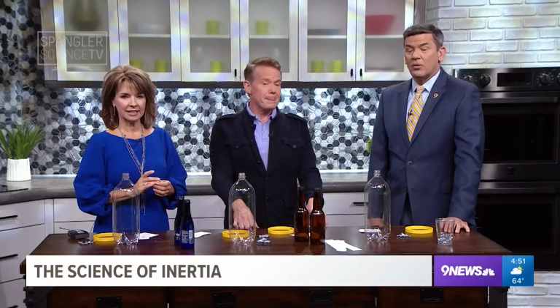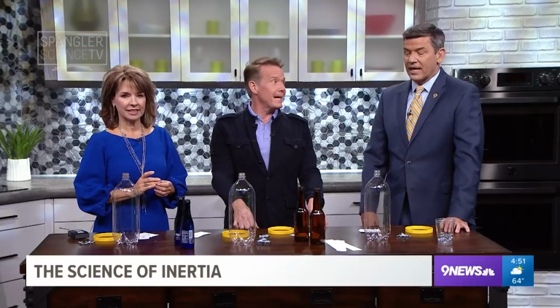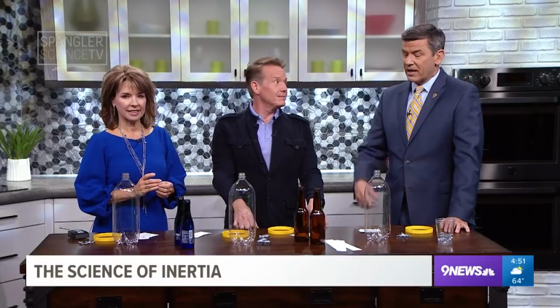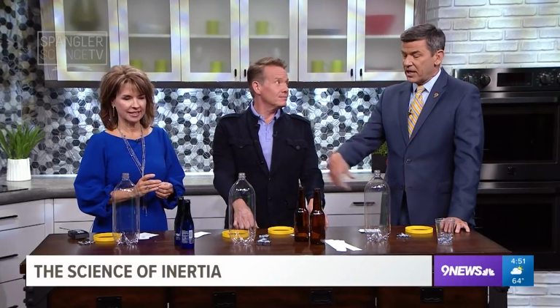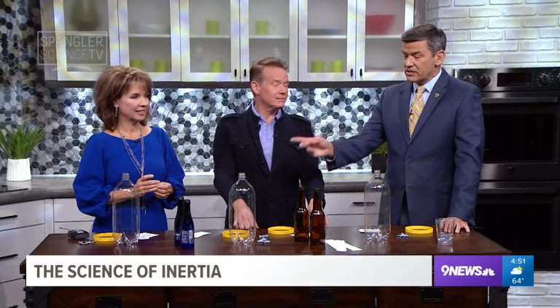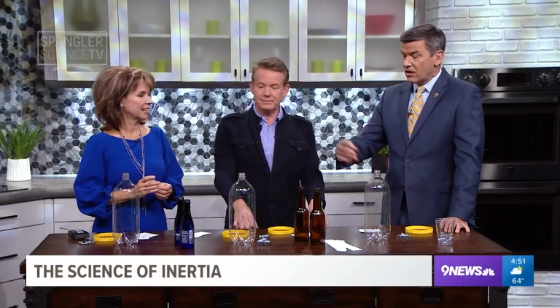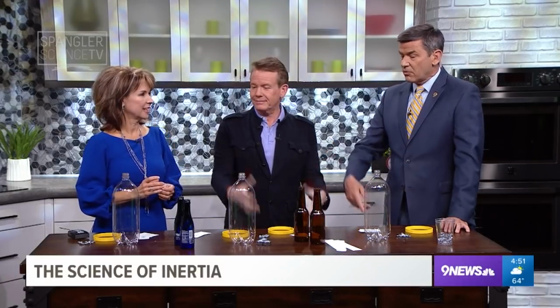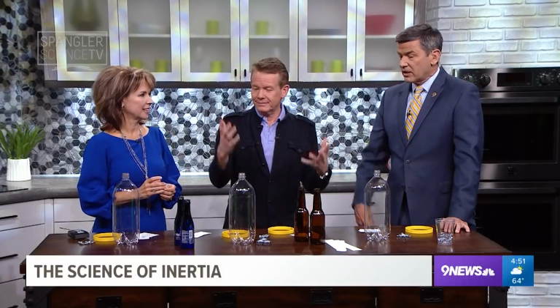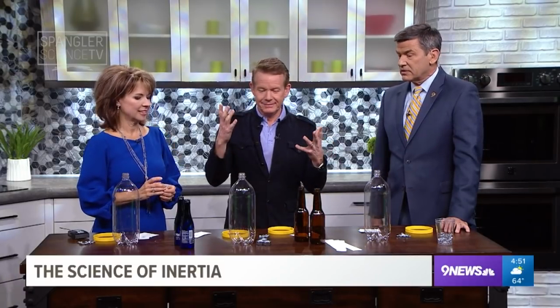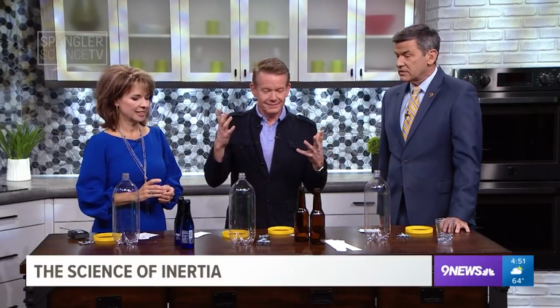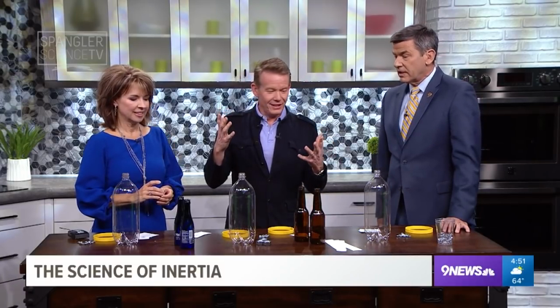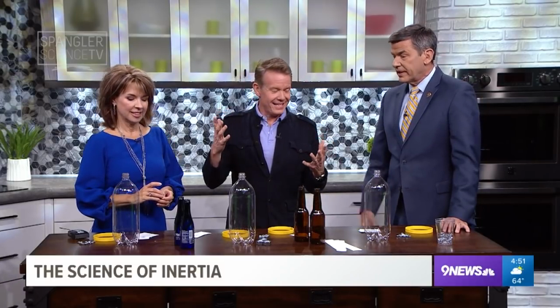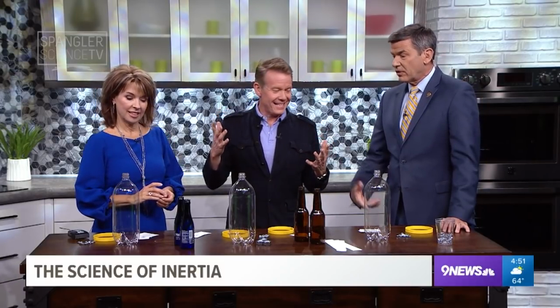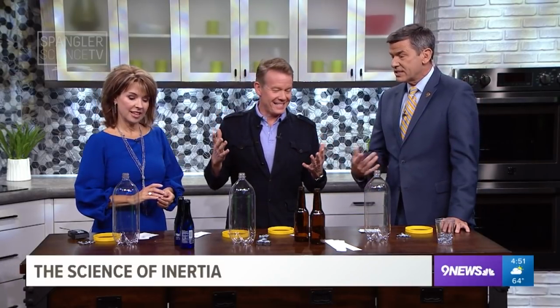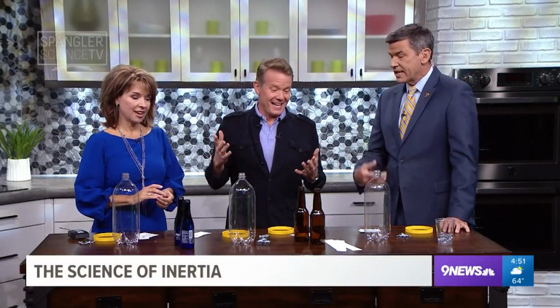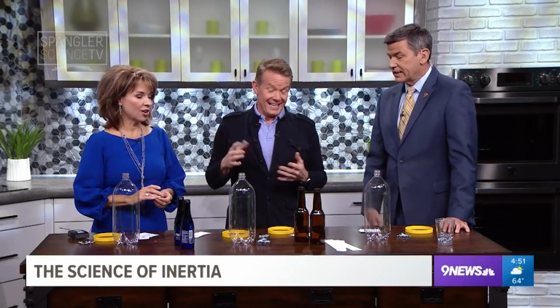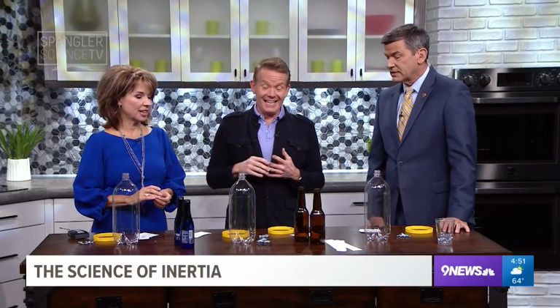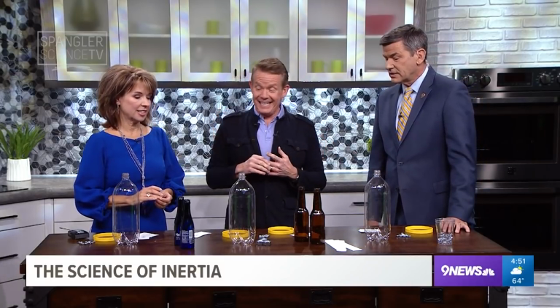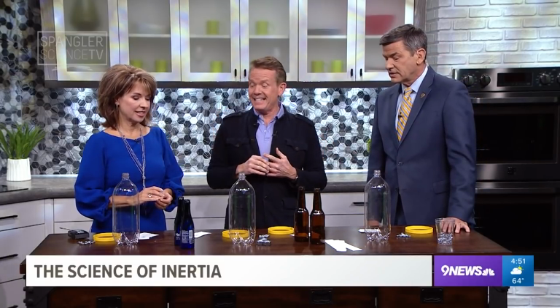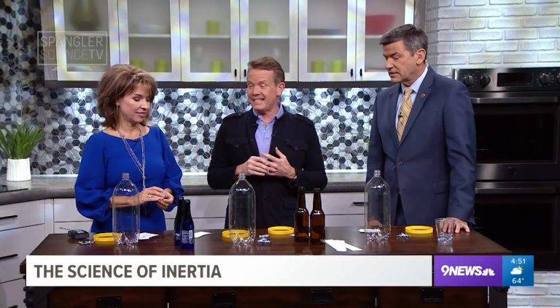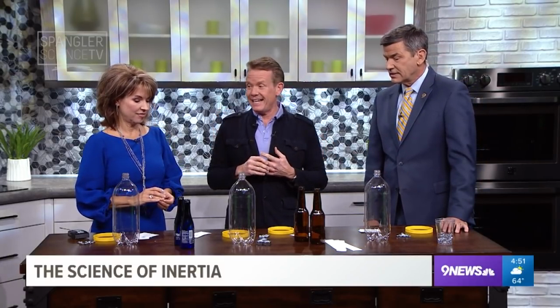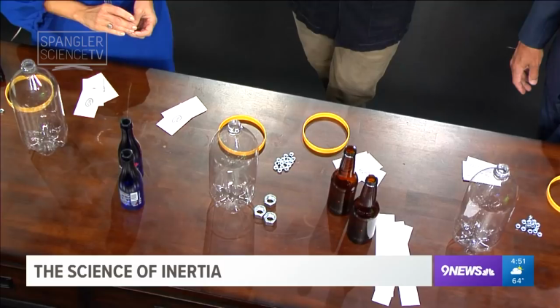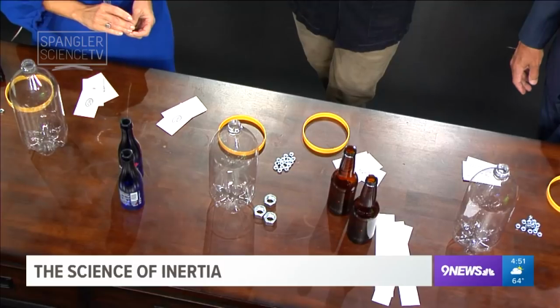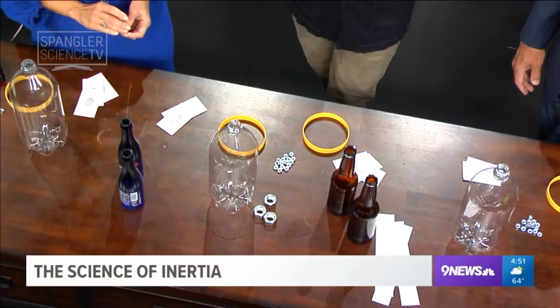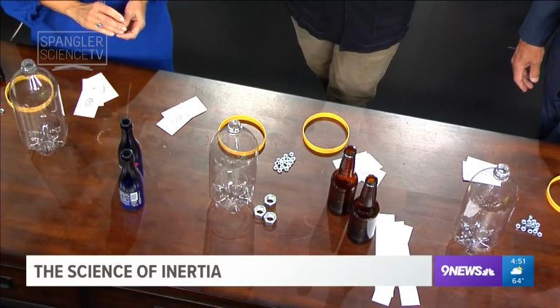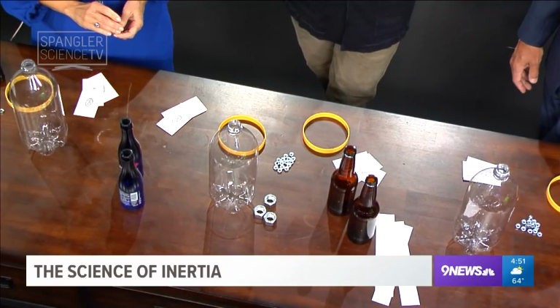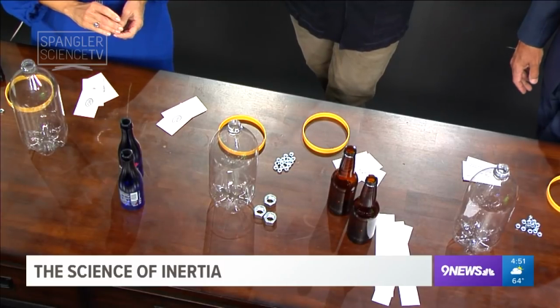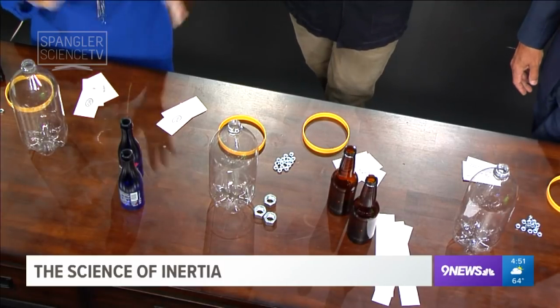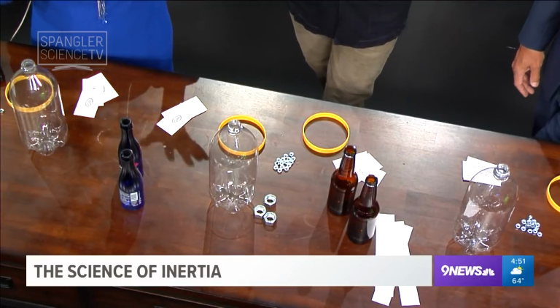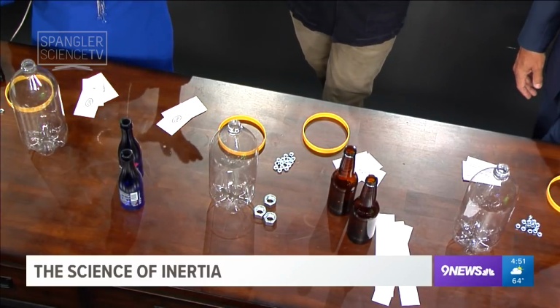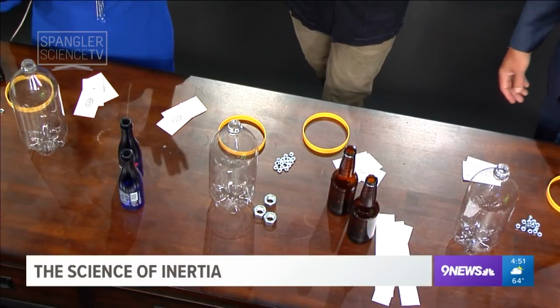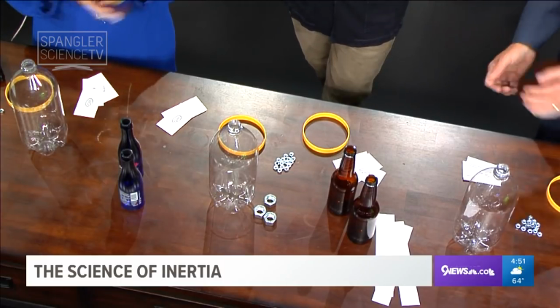Oh my god, we got bottles and hardware. Look at this, we're all set. All kinds of stuff. It is the day of days. I'm telling you, it's fantastic.